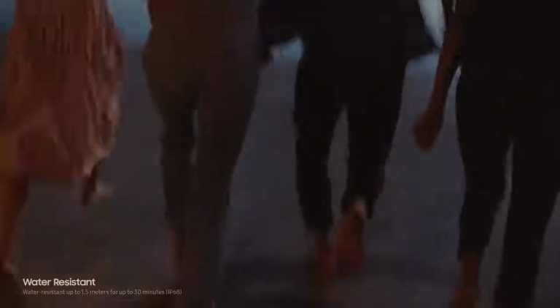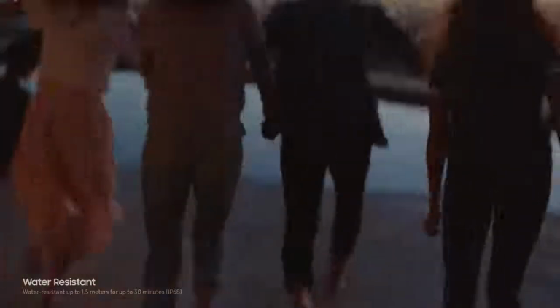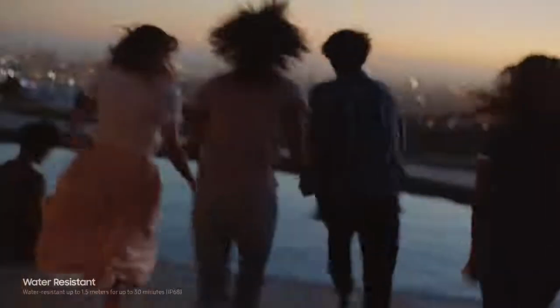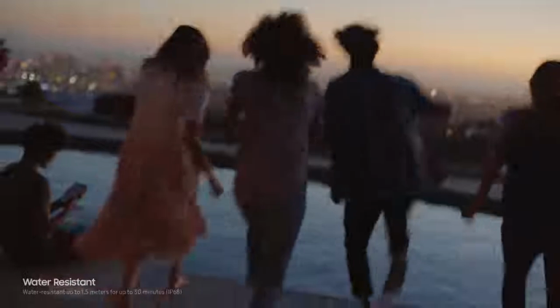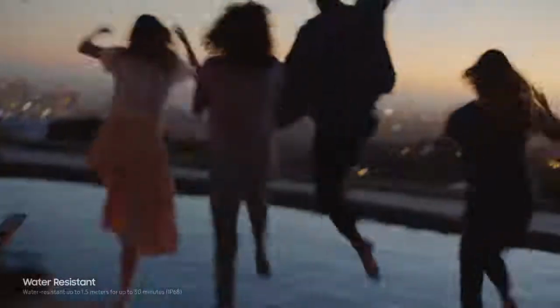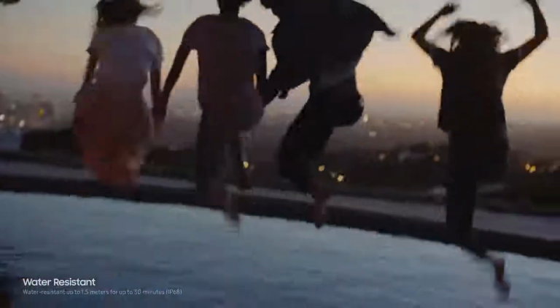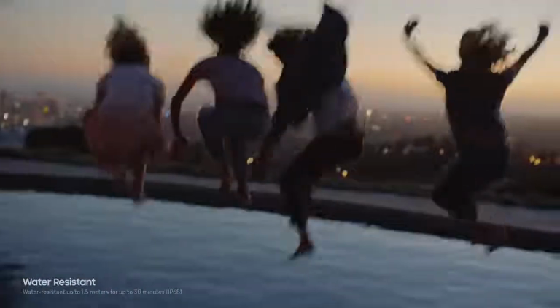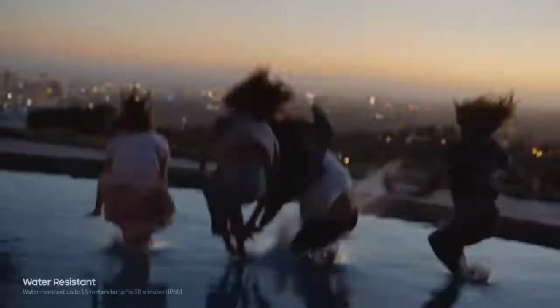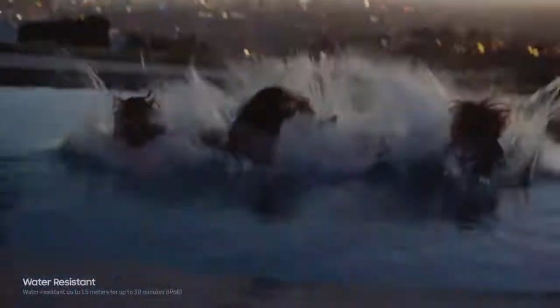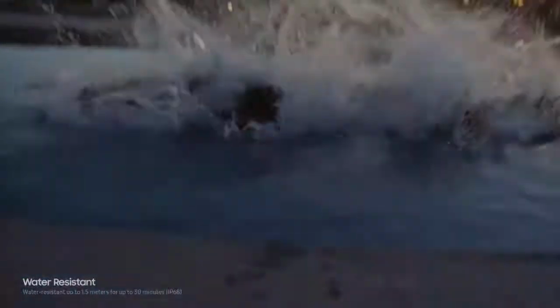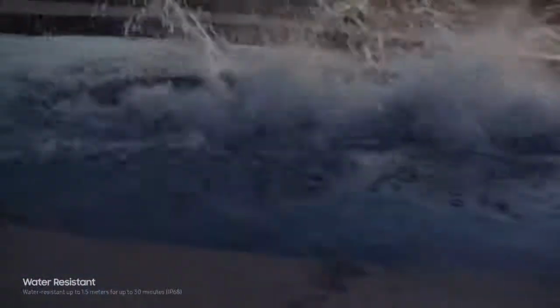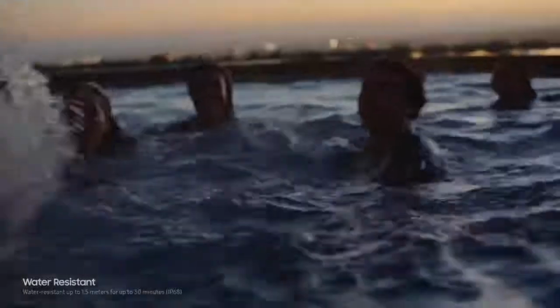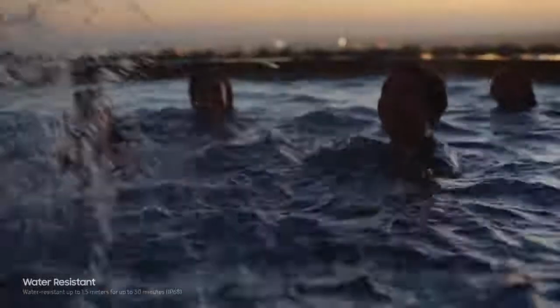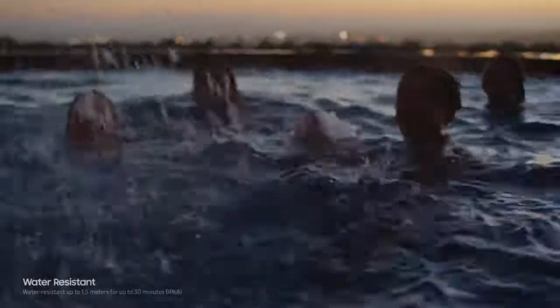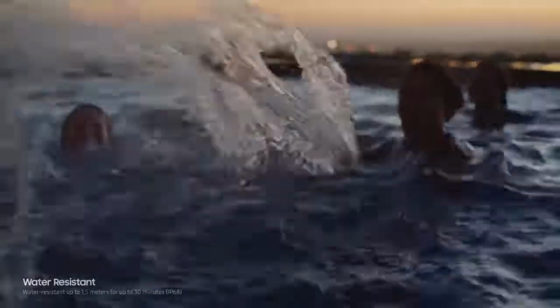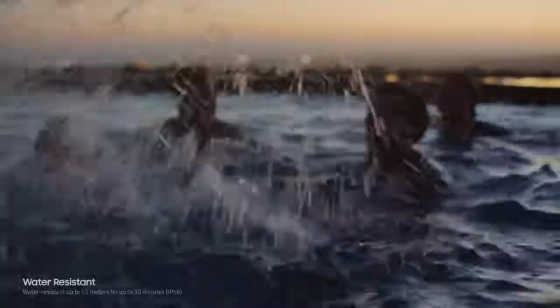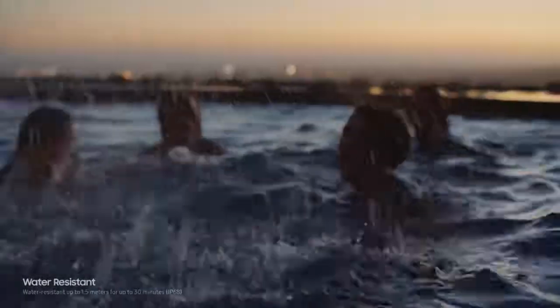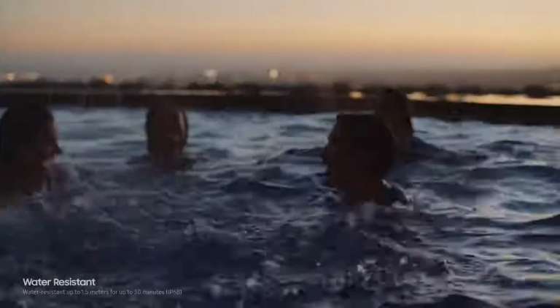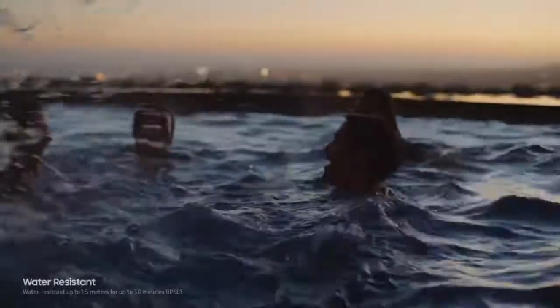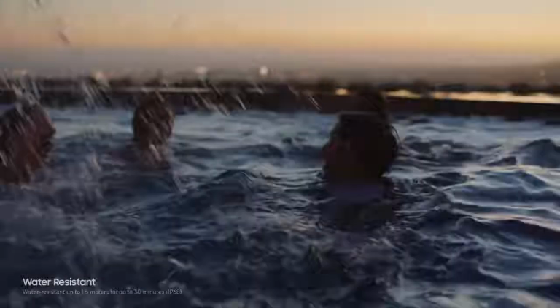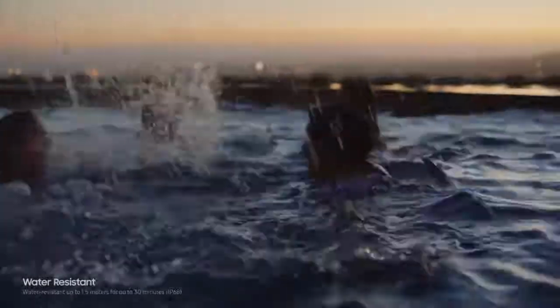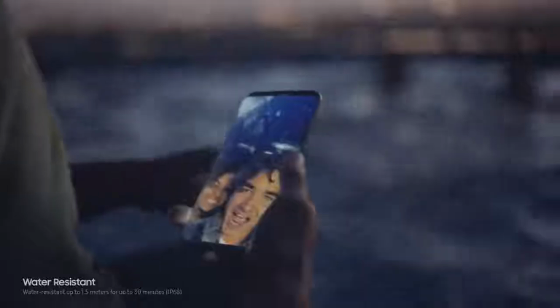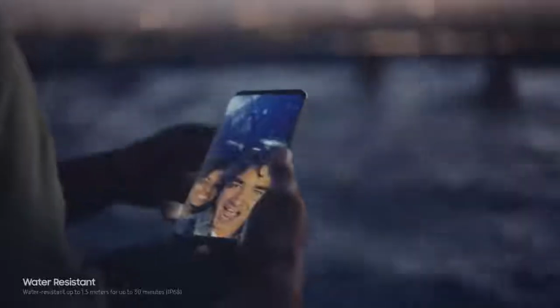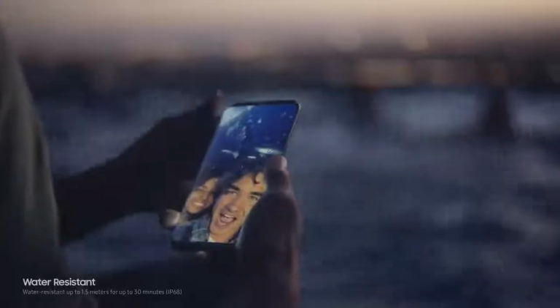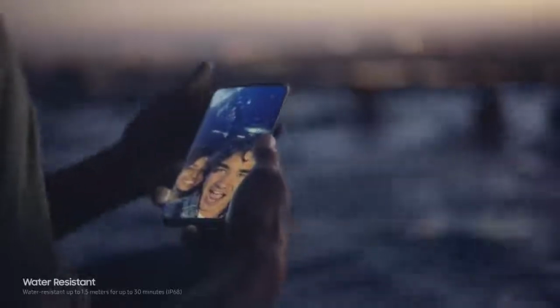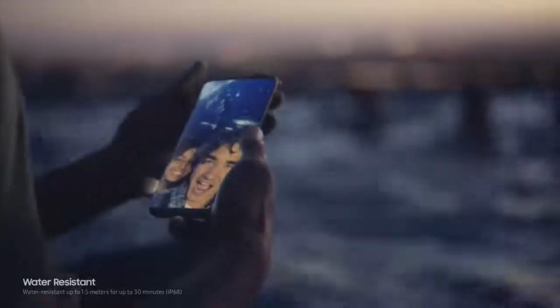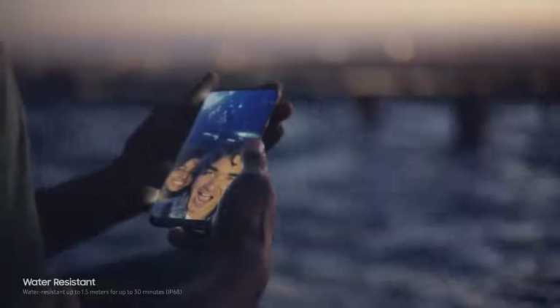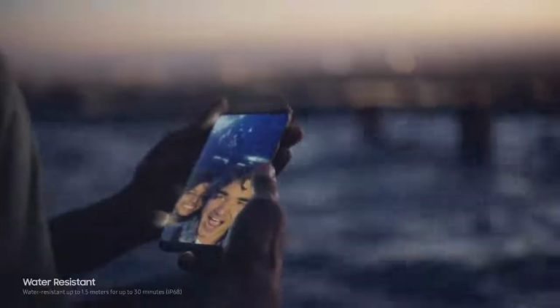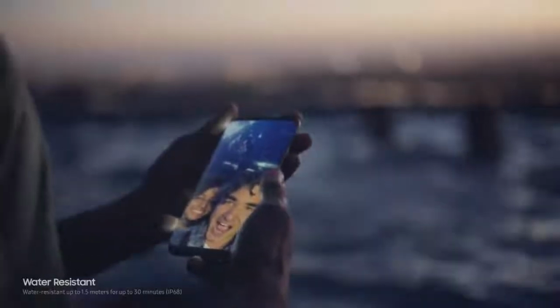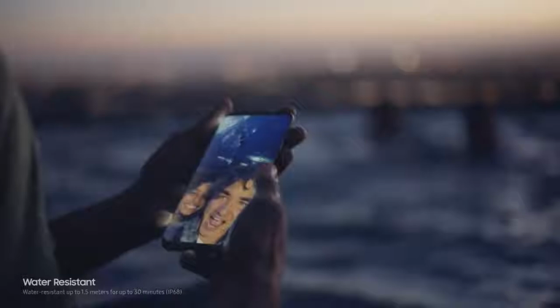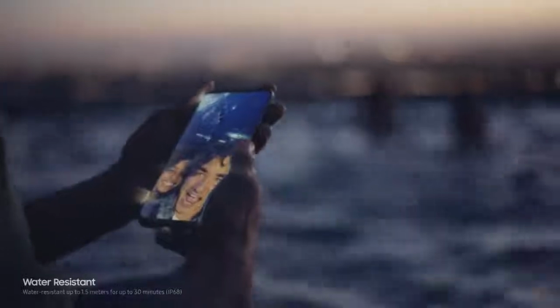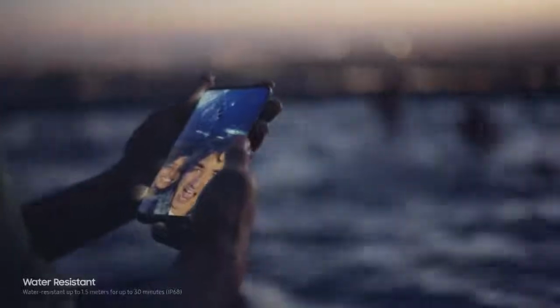And of course, the Galaxy S8 is still water resistant, so water doesn't get in the way of your day.